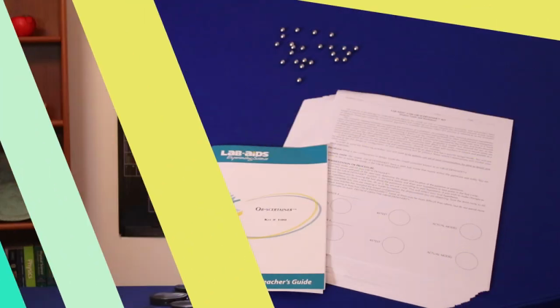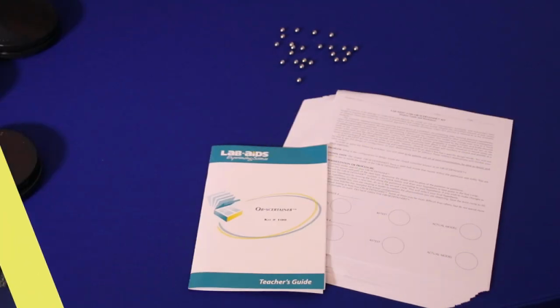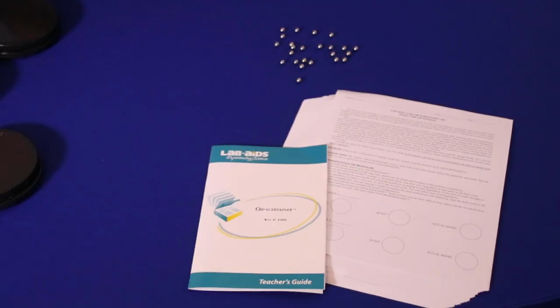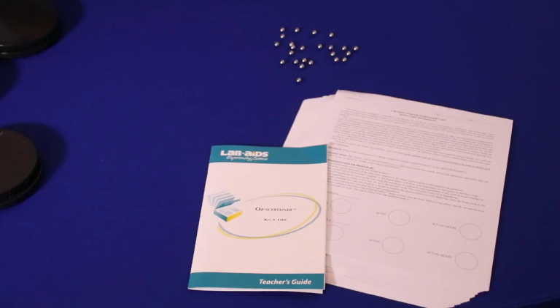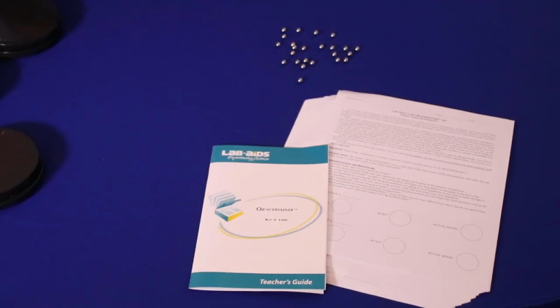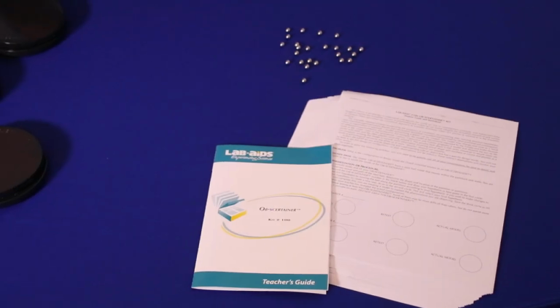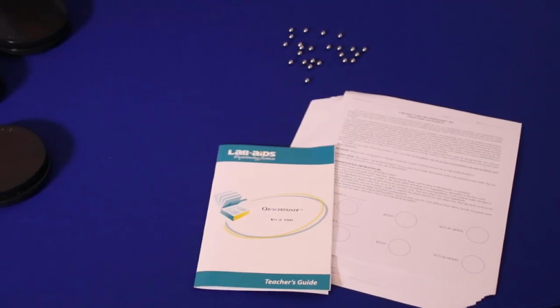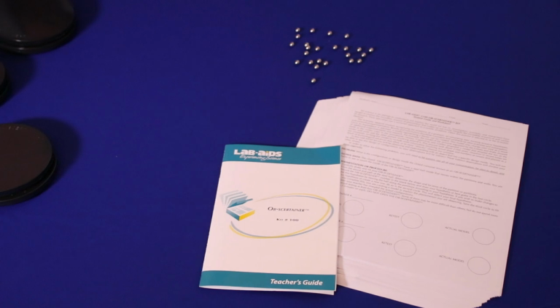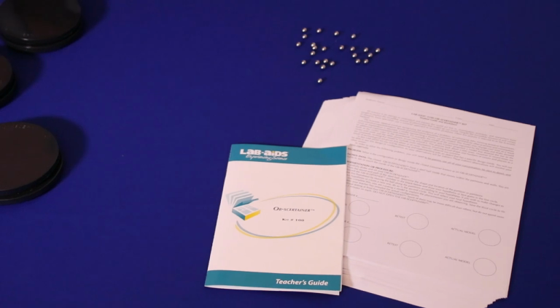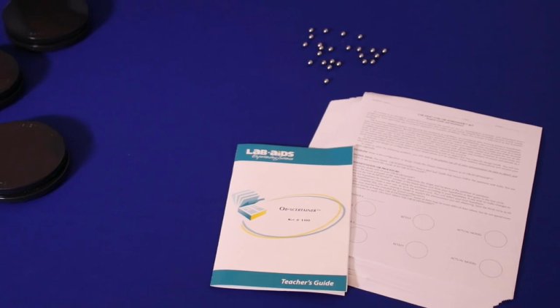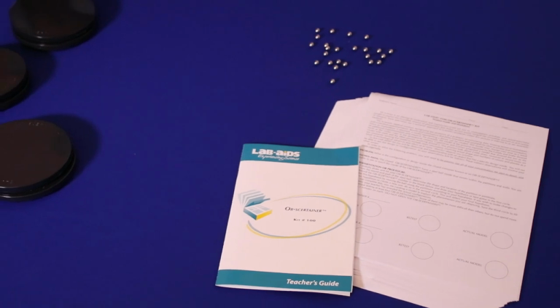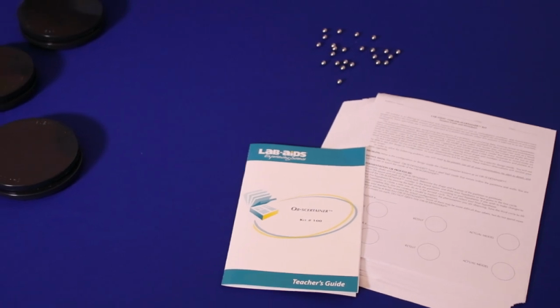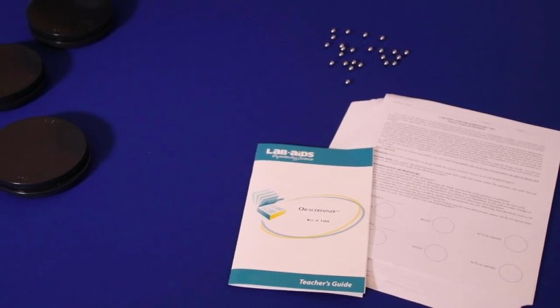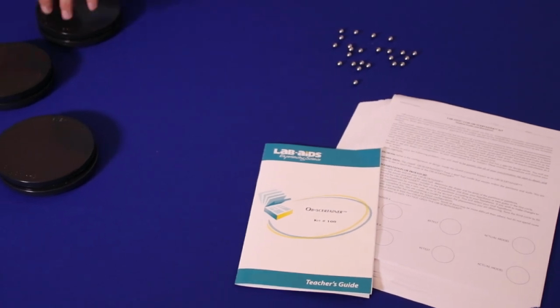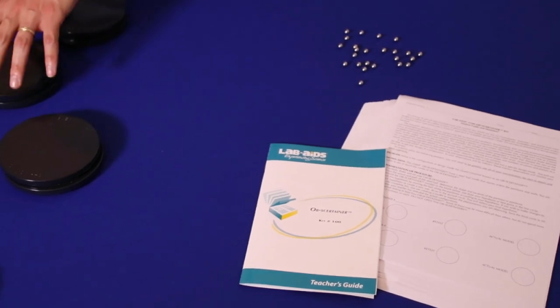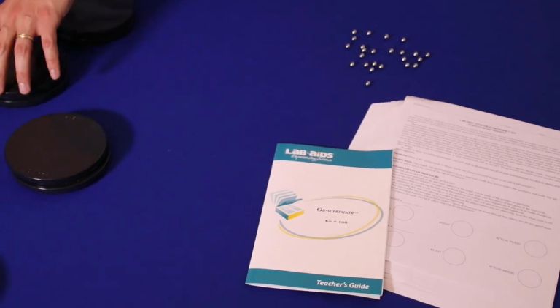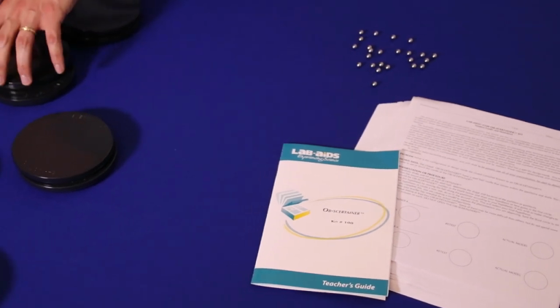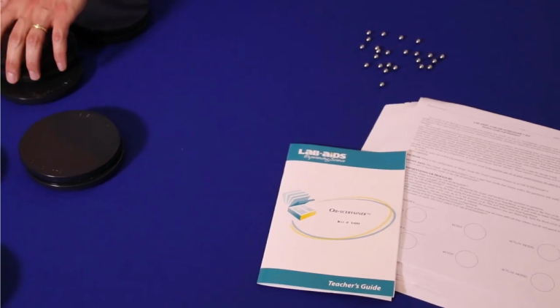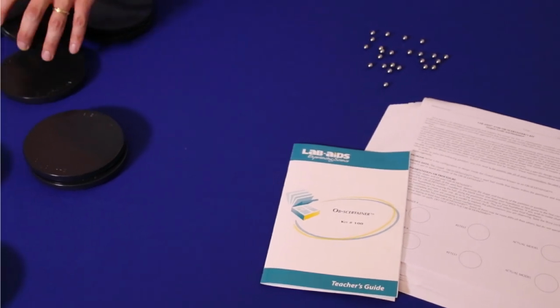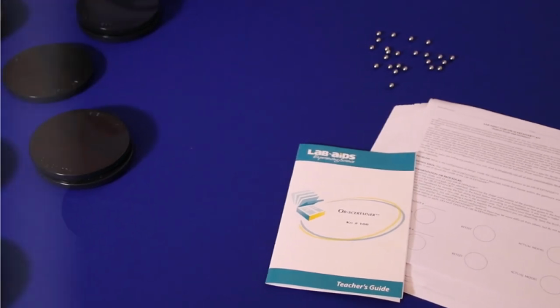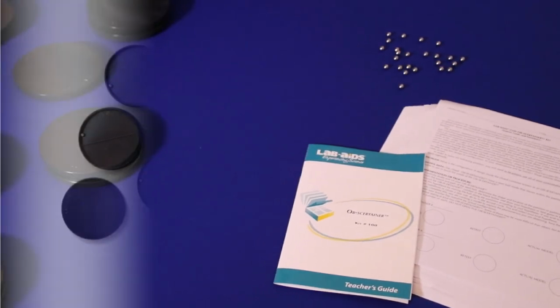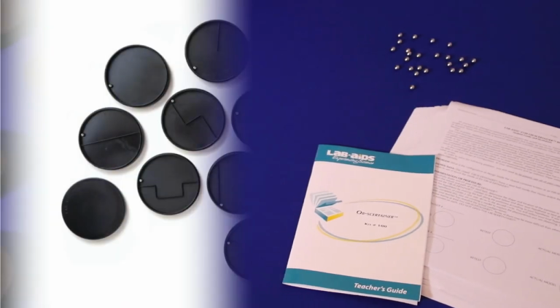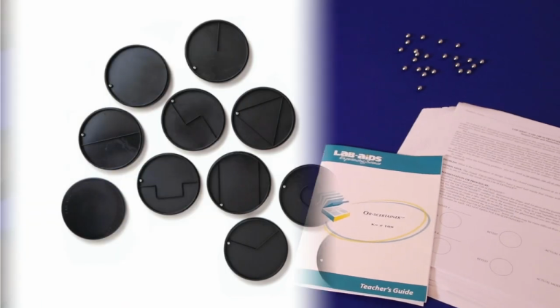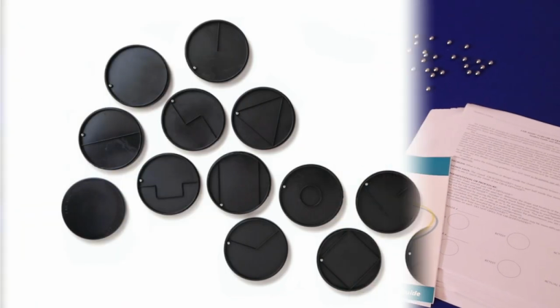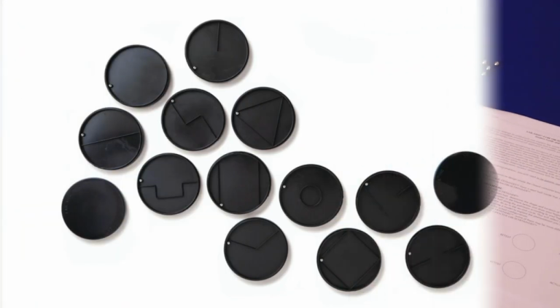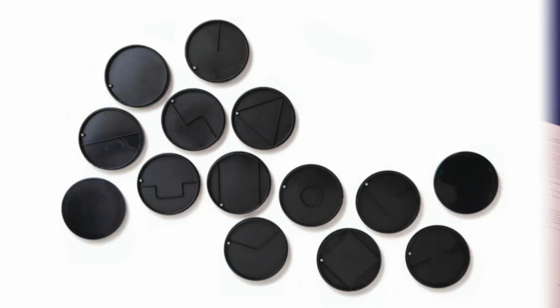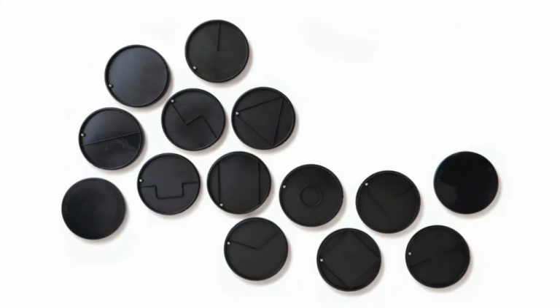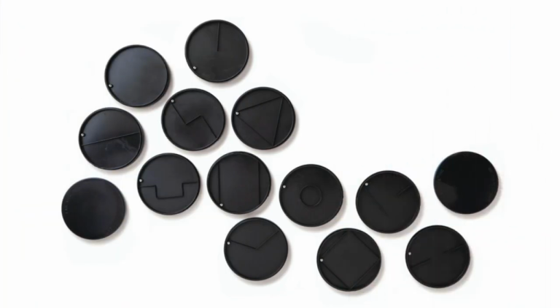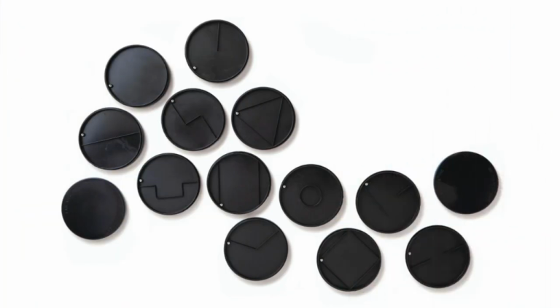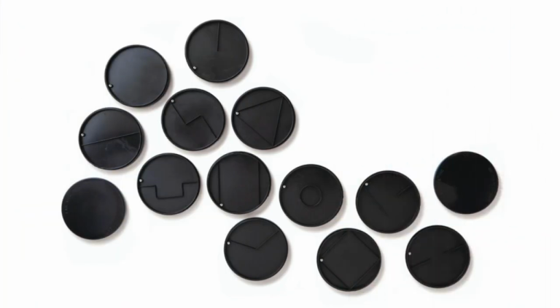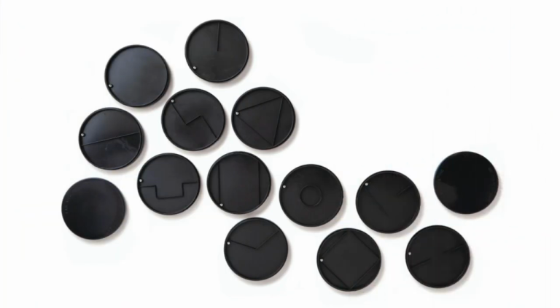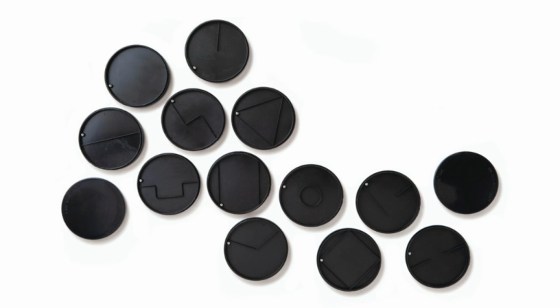The kit includes a teacher's guide, student worksheets, and 24 obstertainers with 12 different patterns.